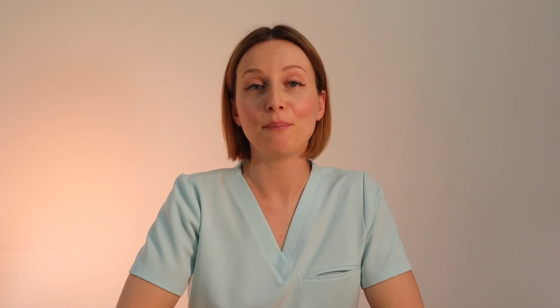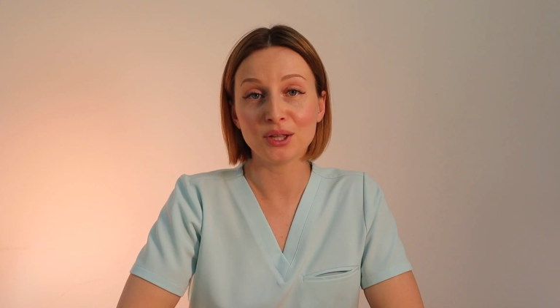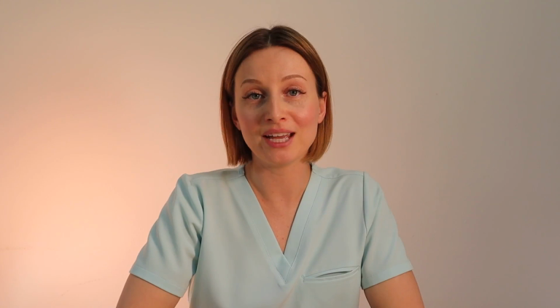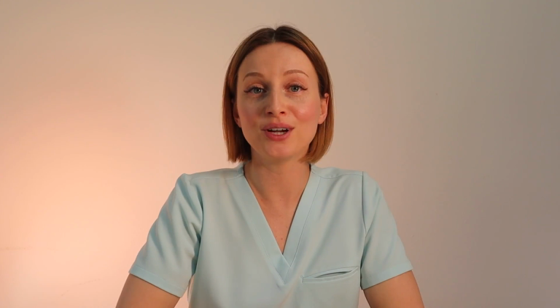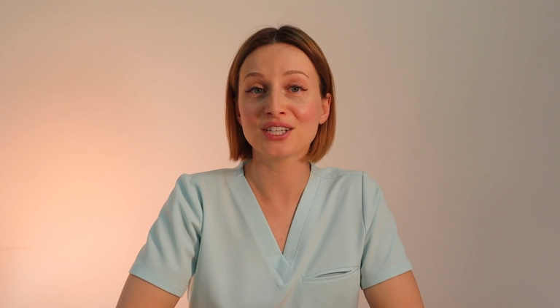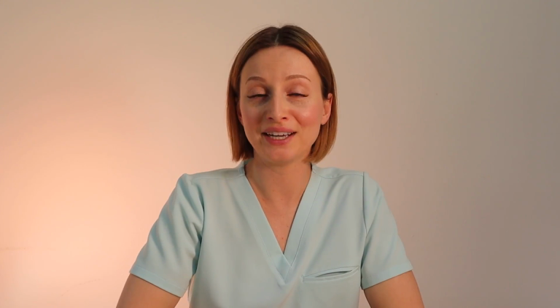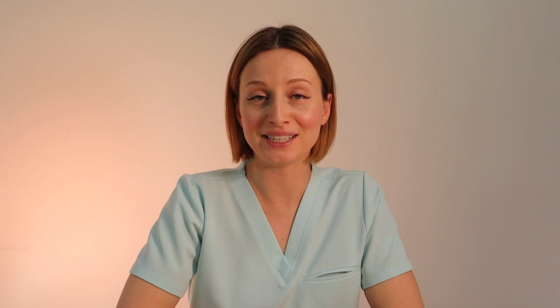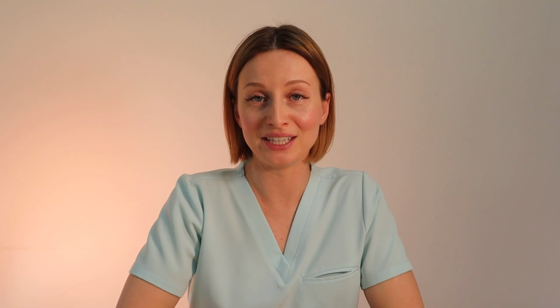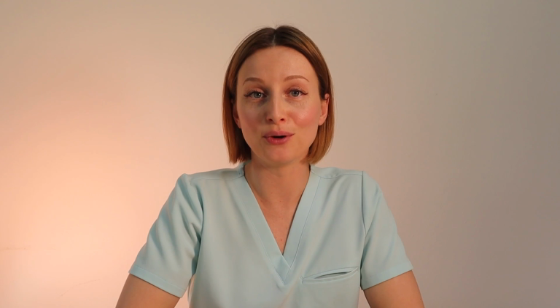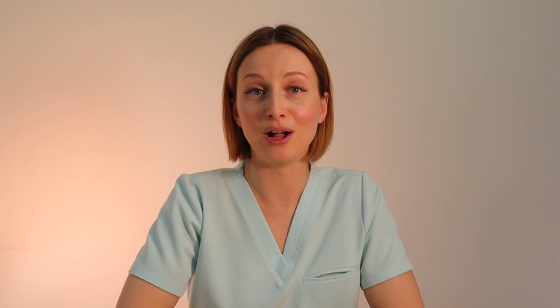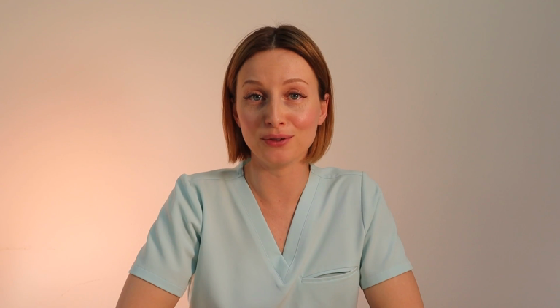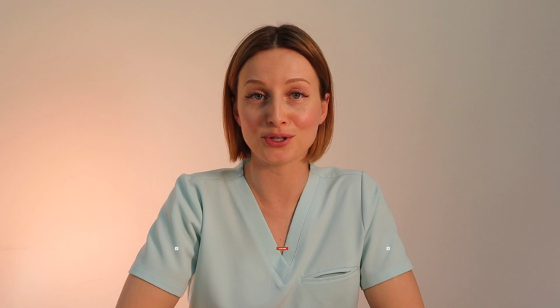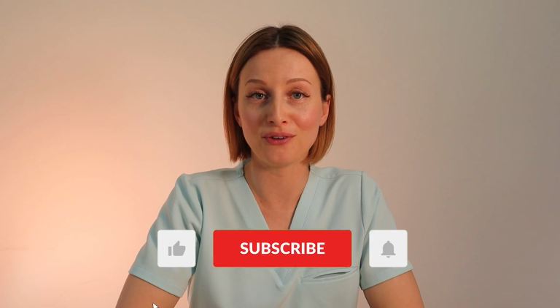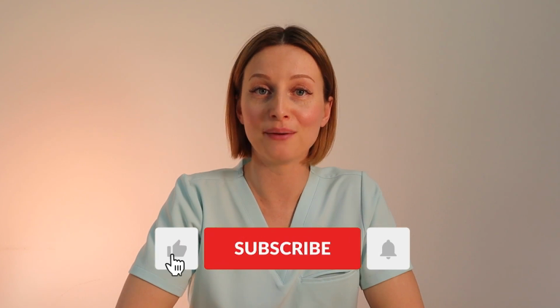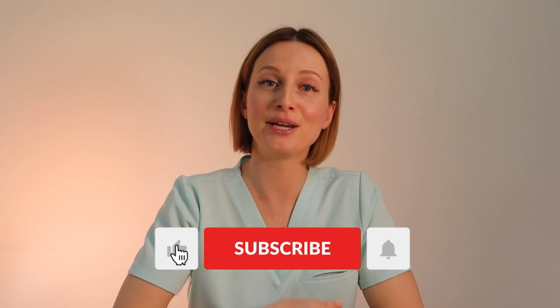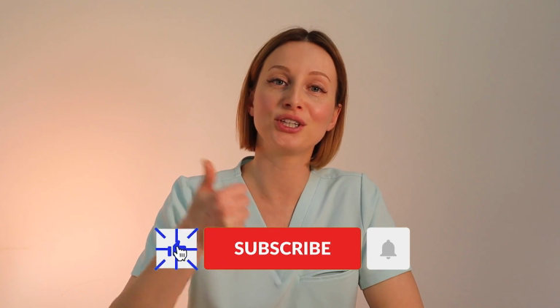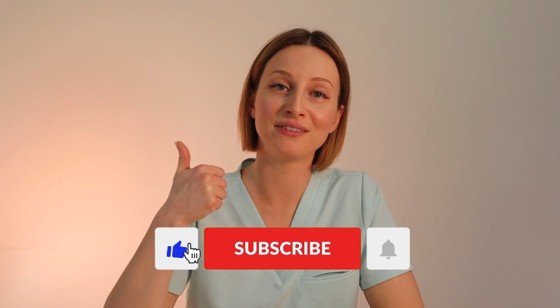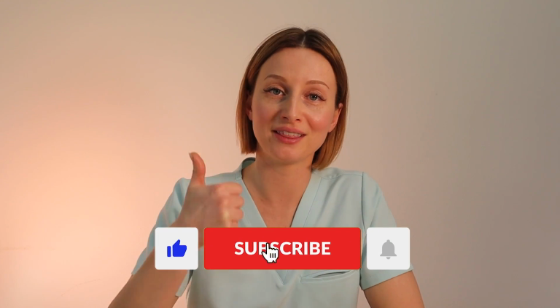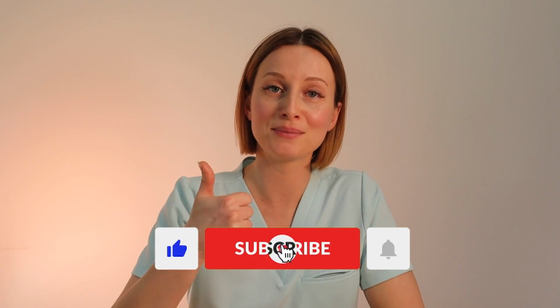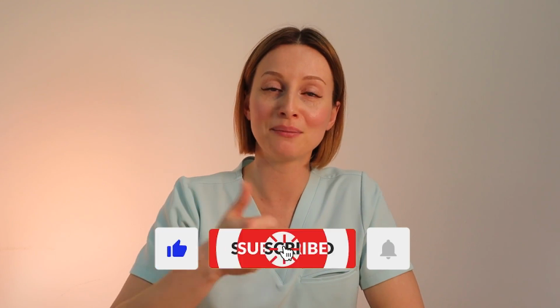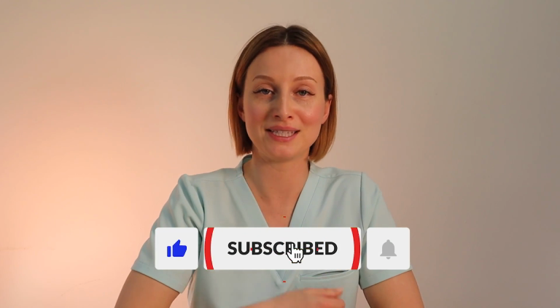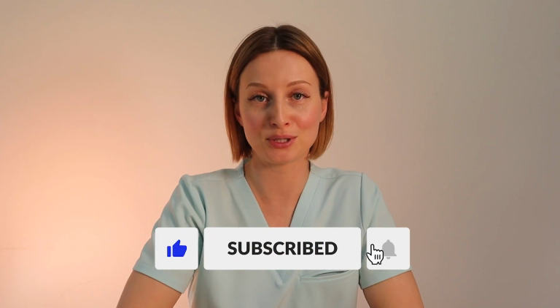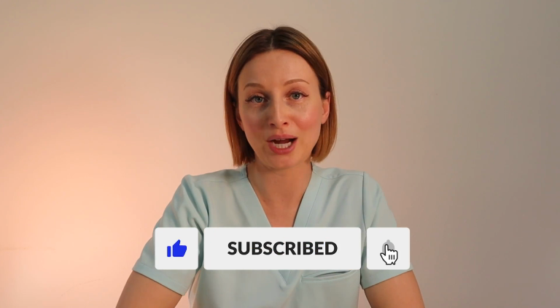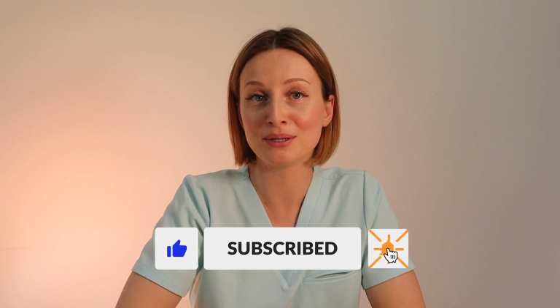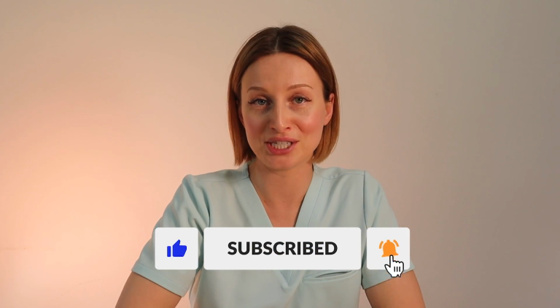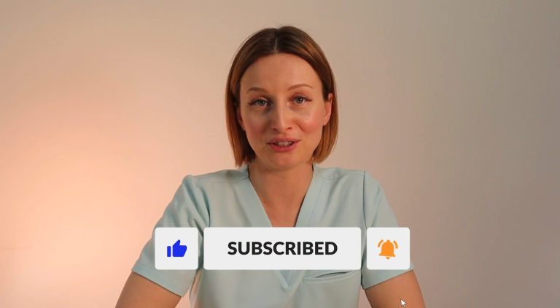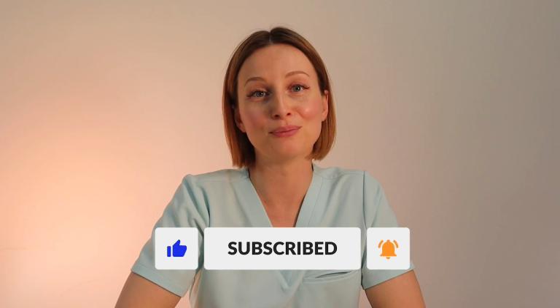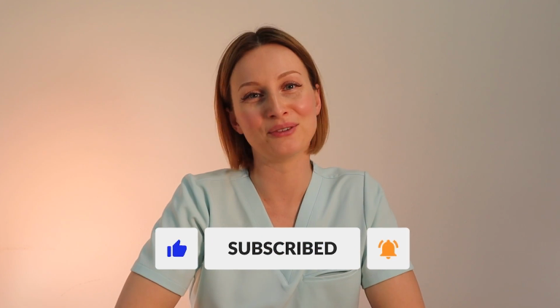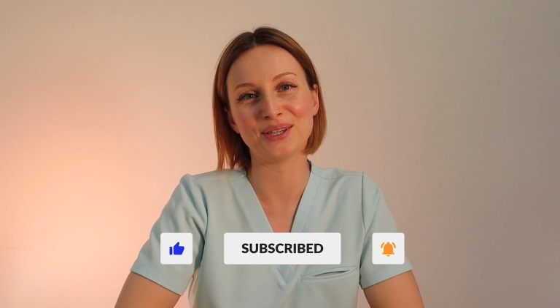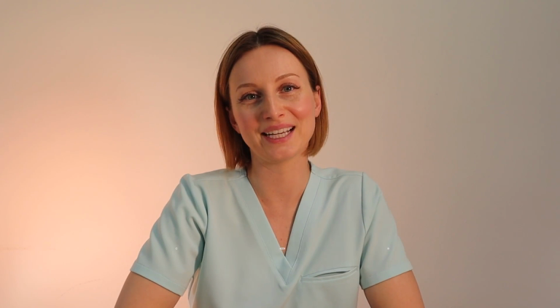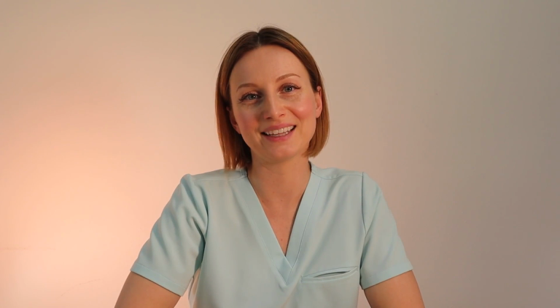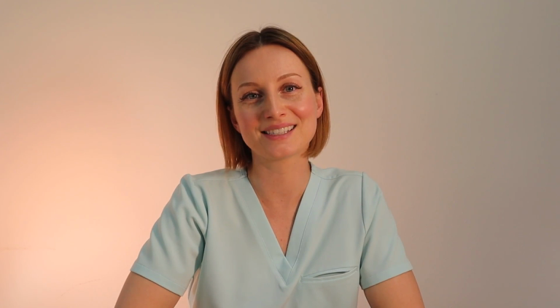By the way, if you guys are finding this info helpful so far, make sure to give it a thumbs up and subscribe to my channel for more videos like this.